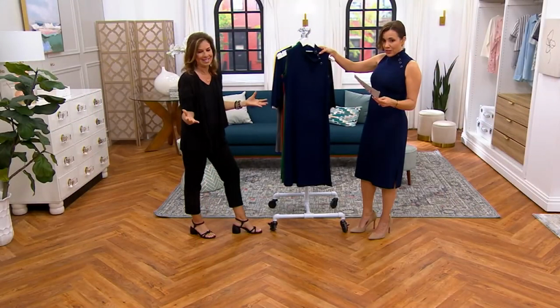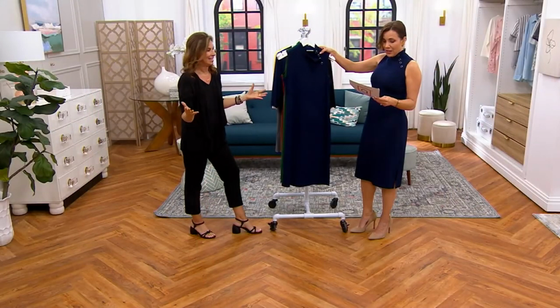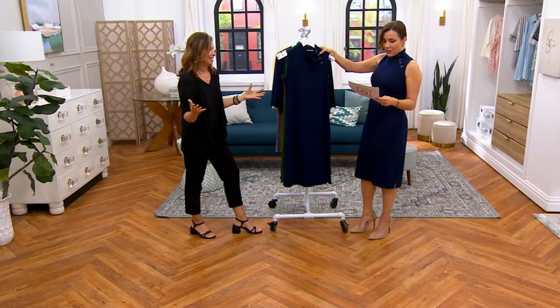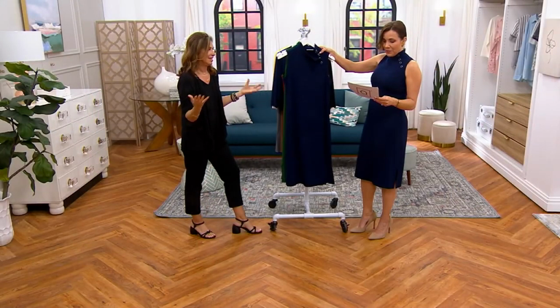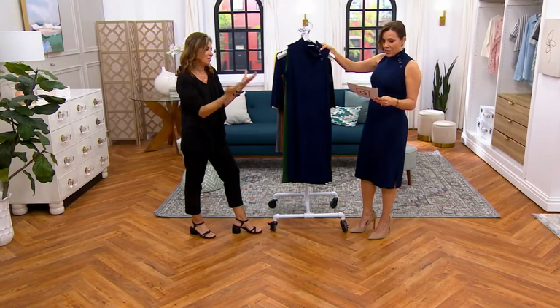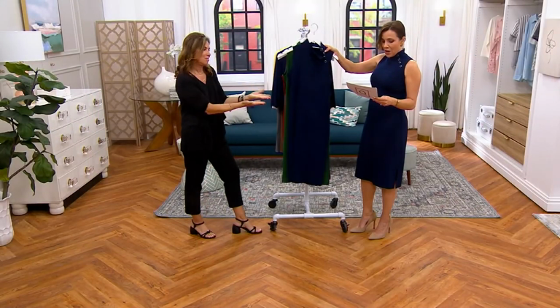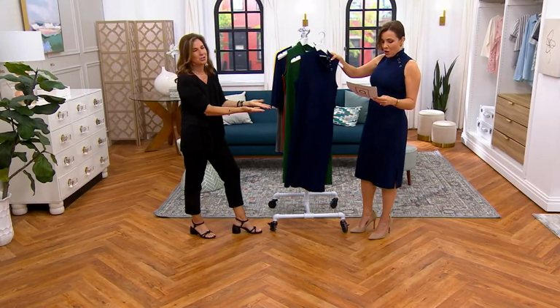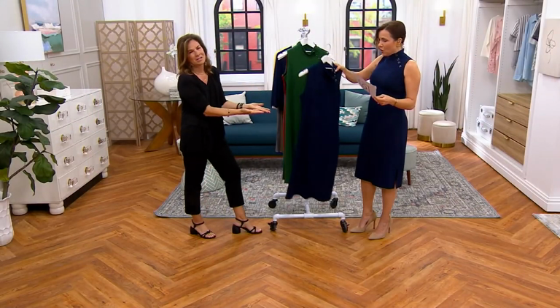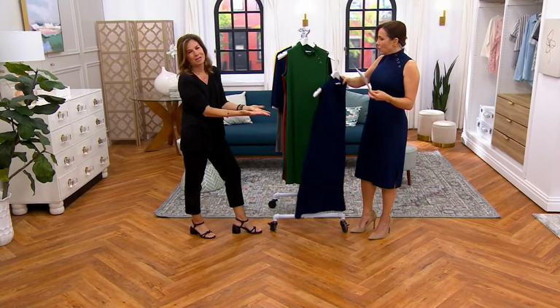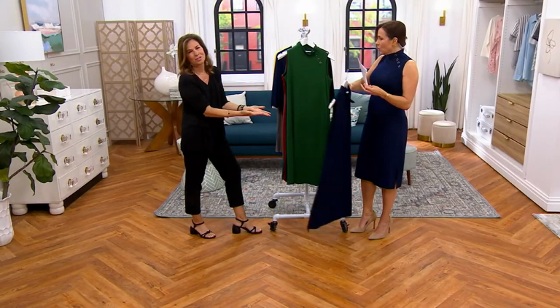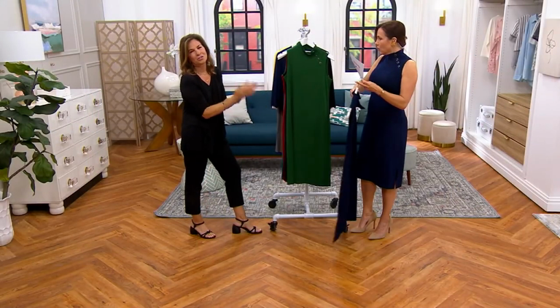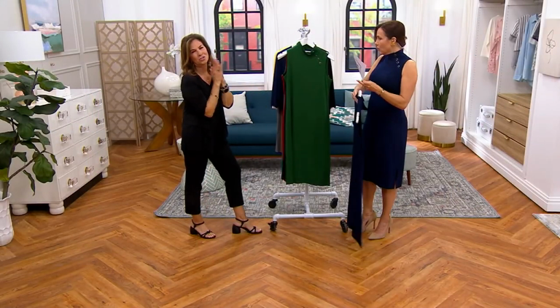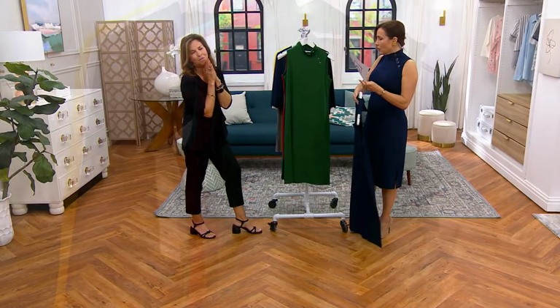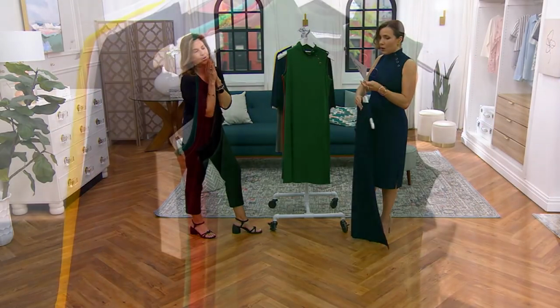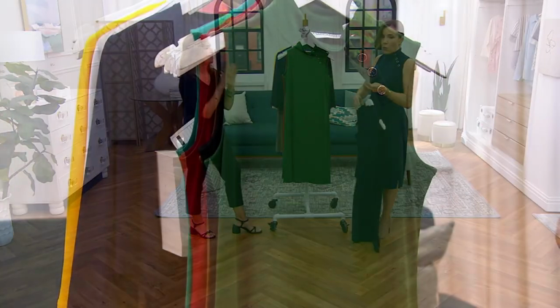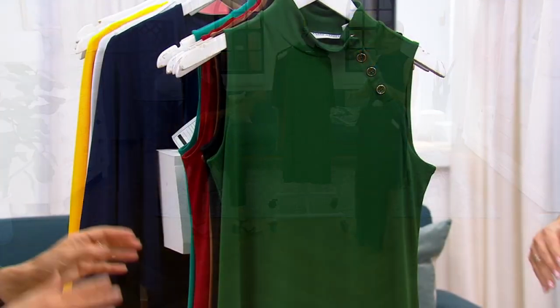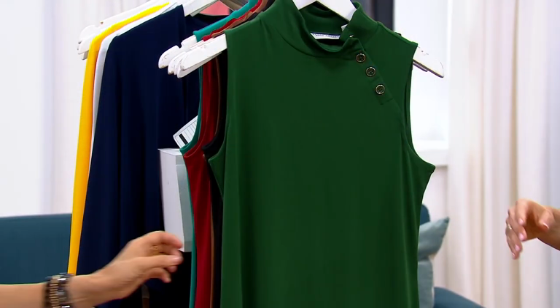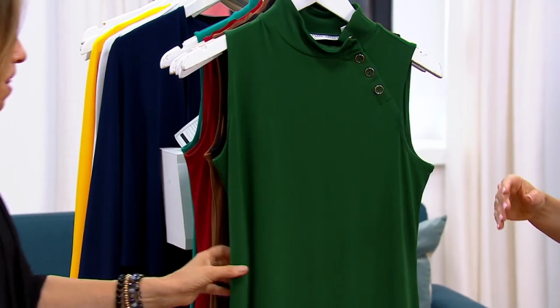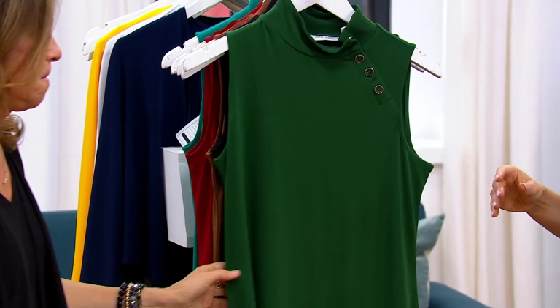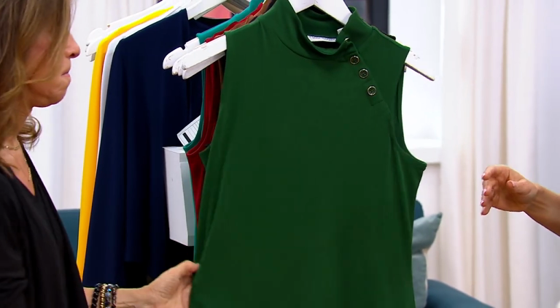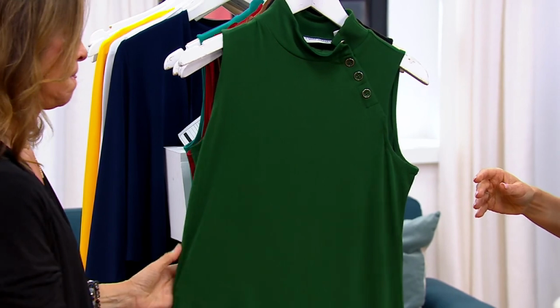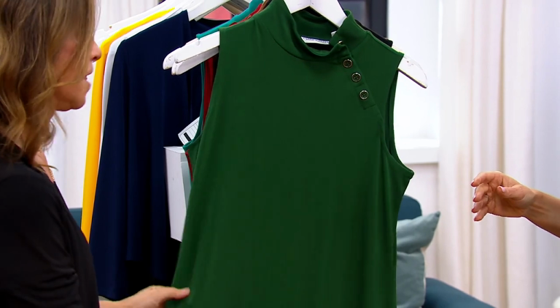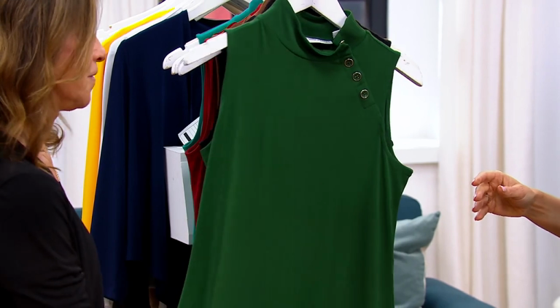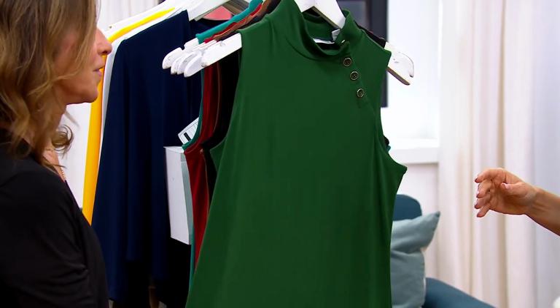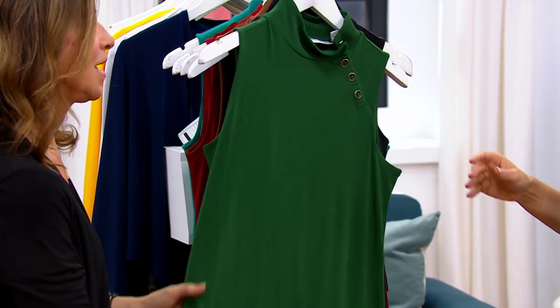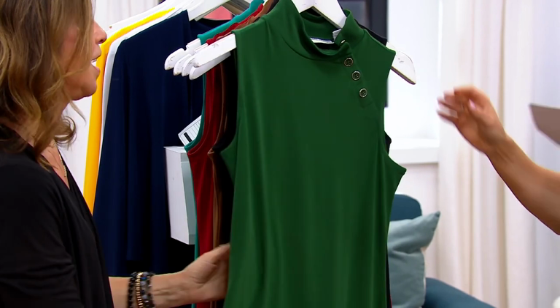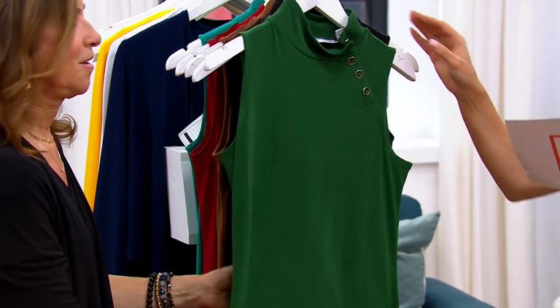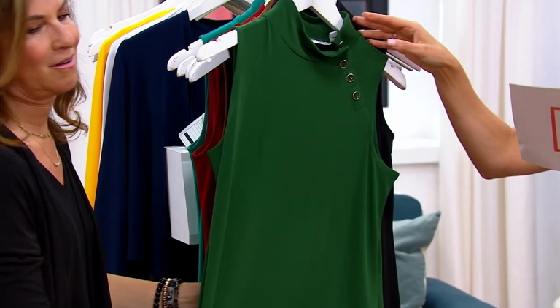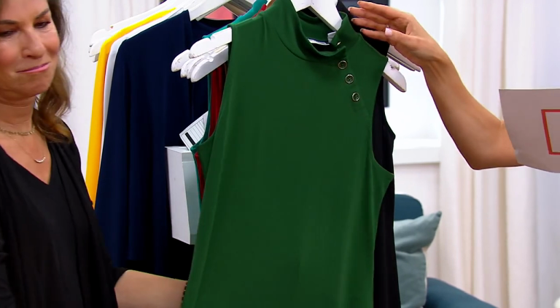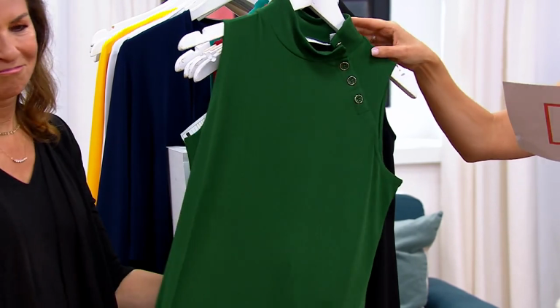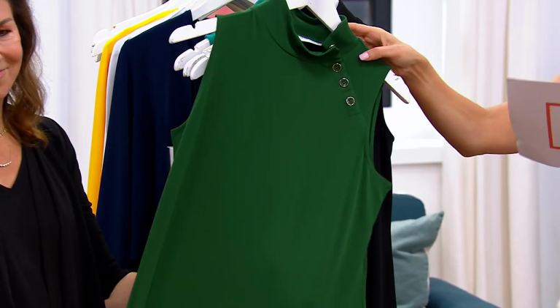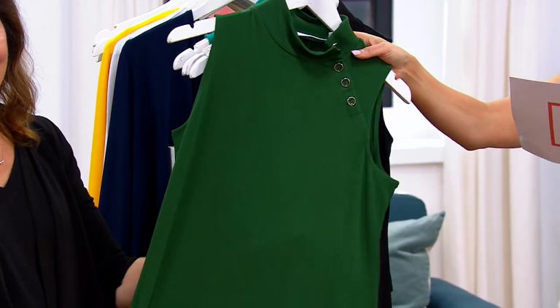Here's the navy. Look at Sandra — doesn't she look beautiful? I feel really good in this dress, Susan, so thank you. I really do love this dress.